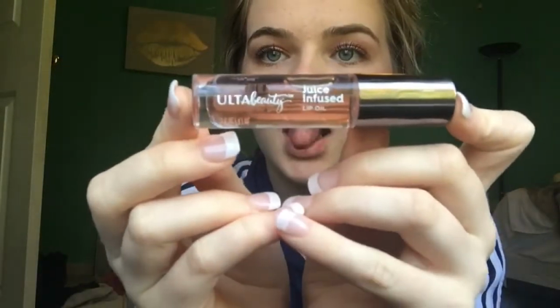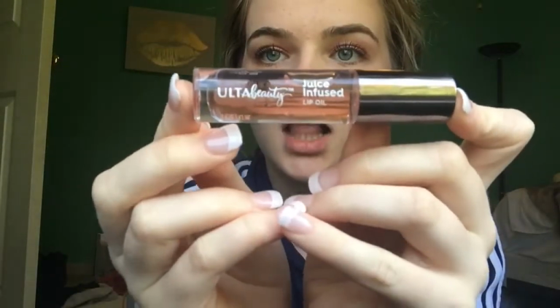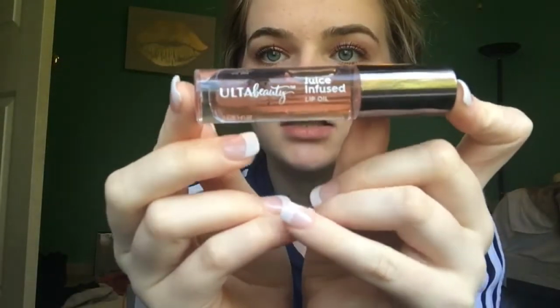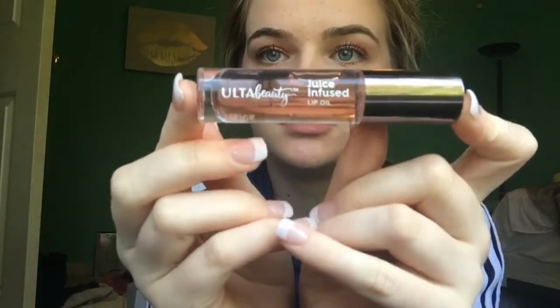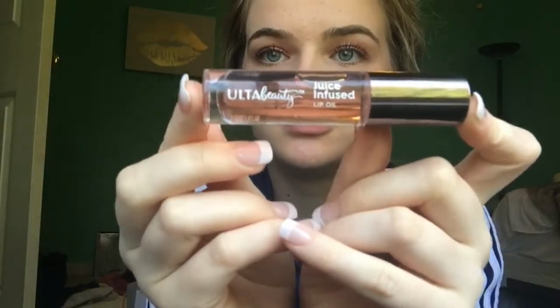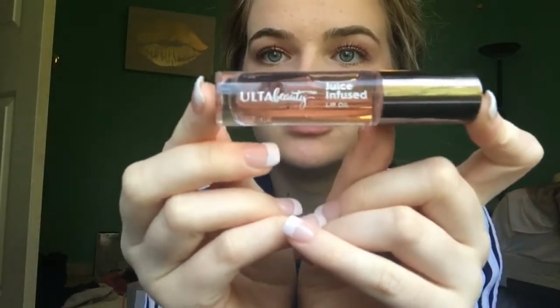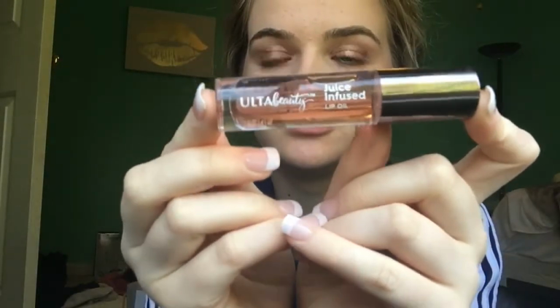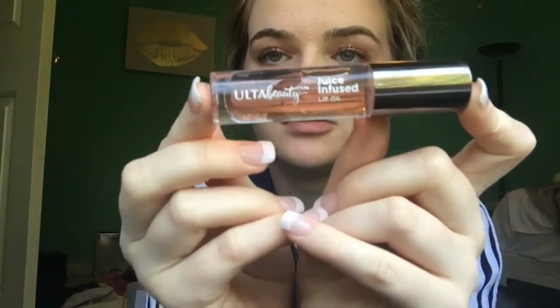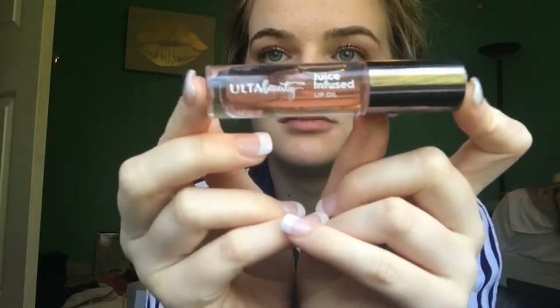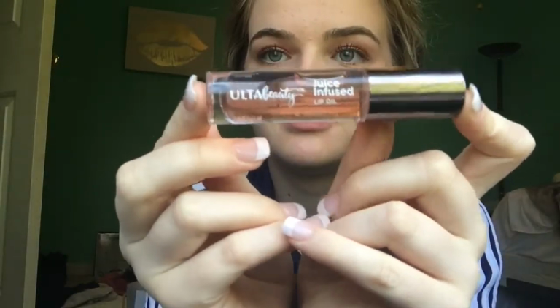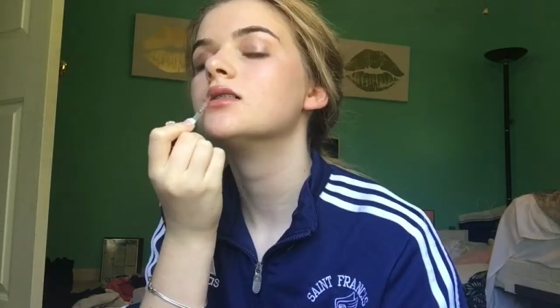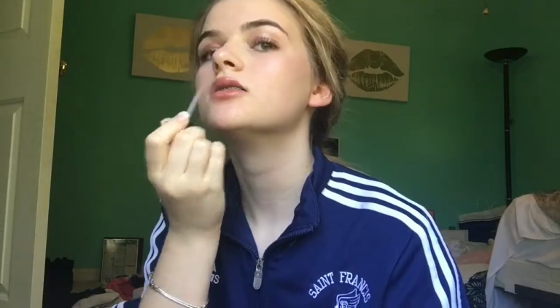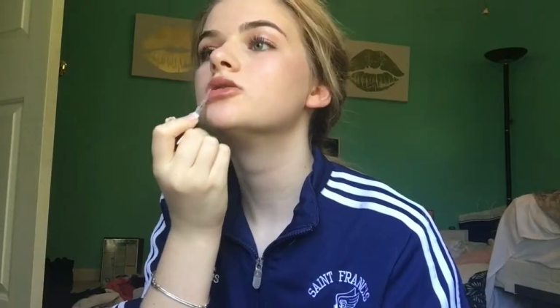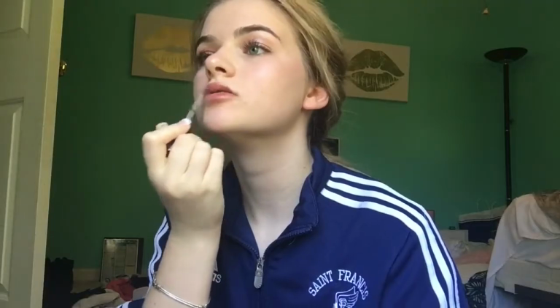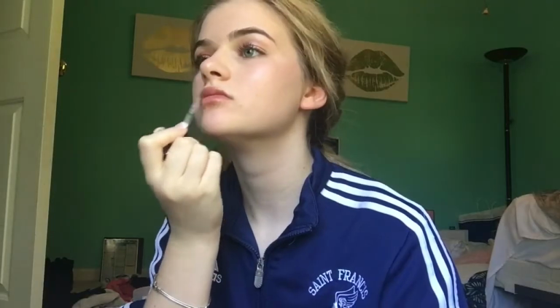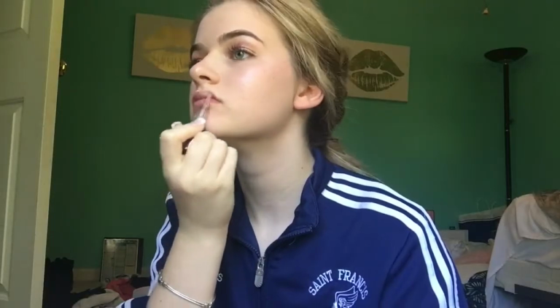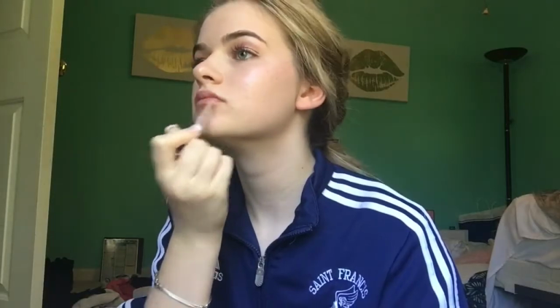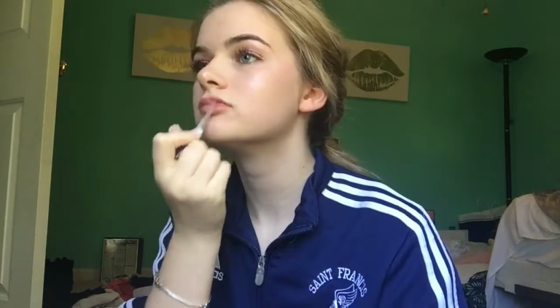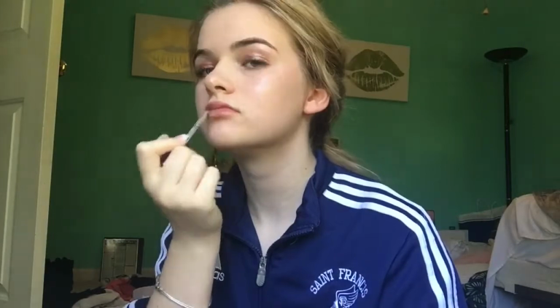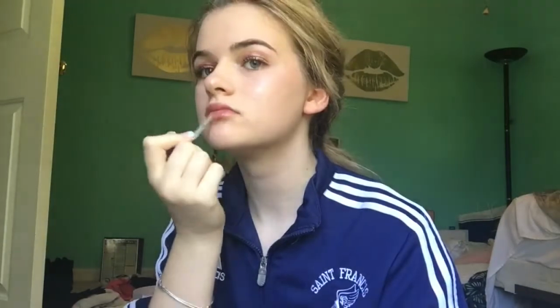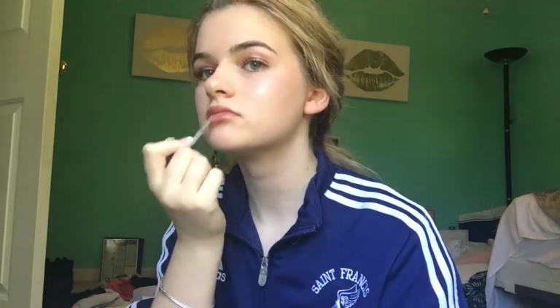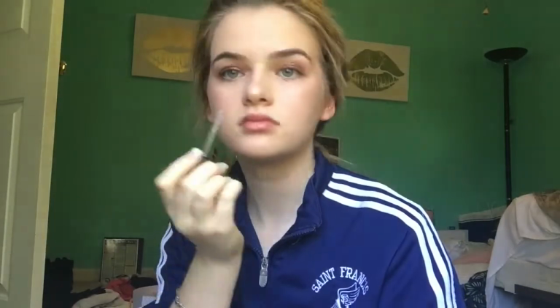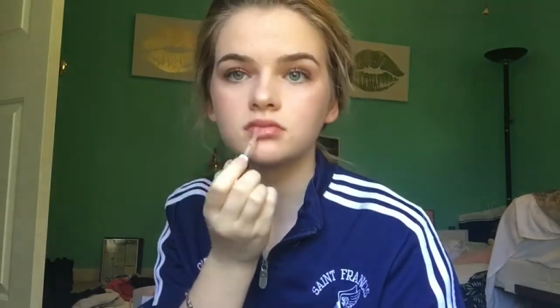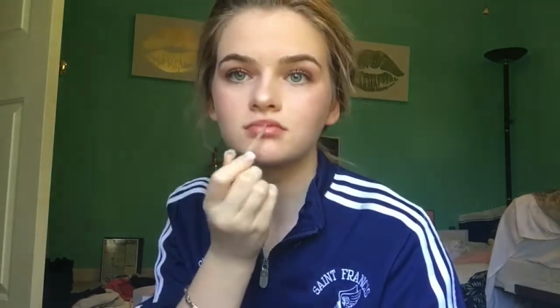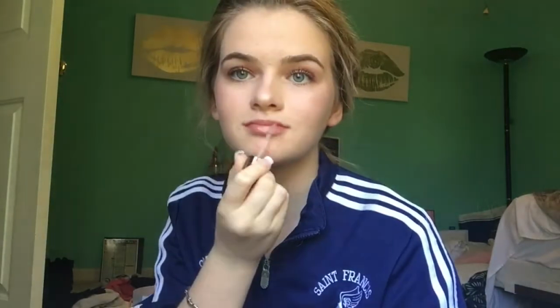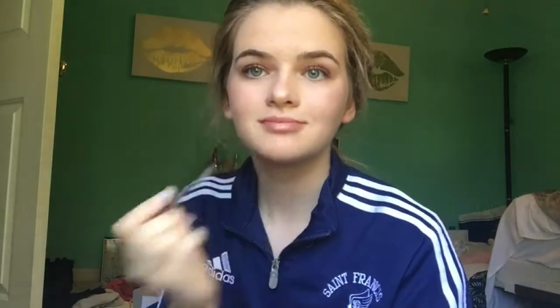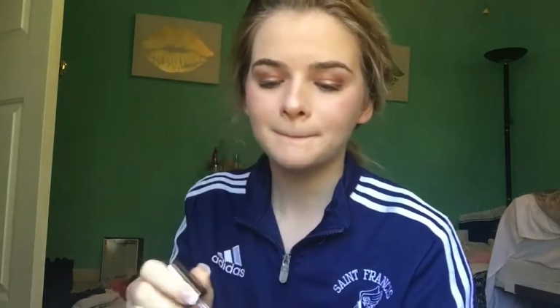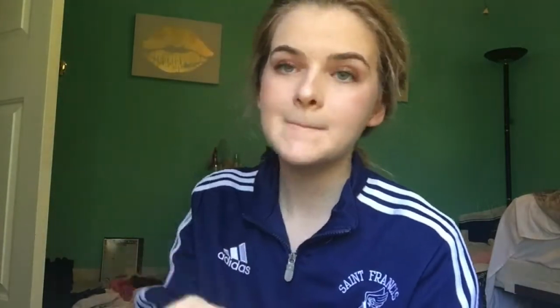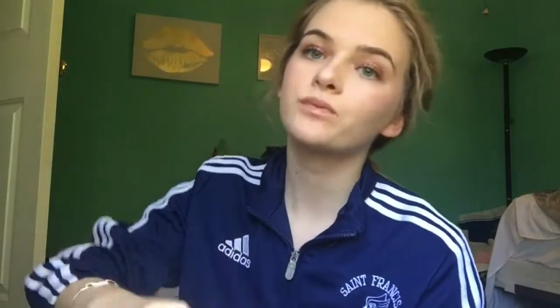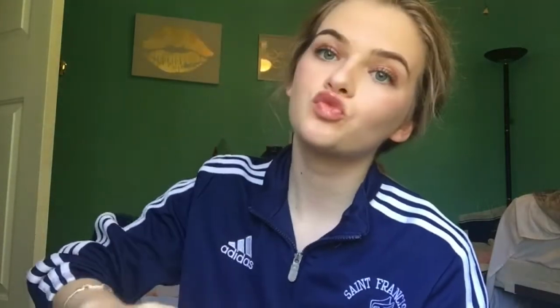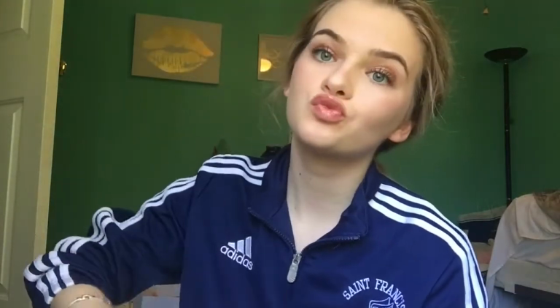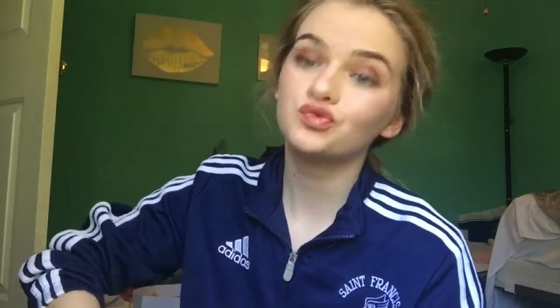Lastly, I just use this lip oil gloss and I really like this — it smells super good.